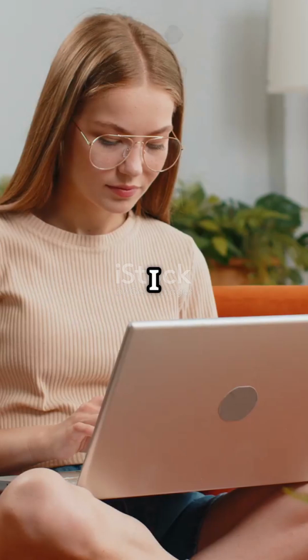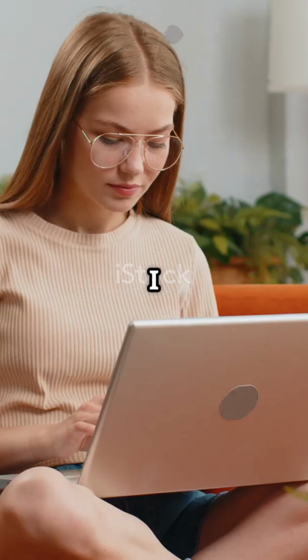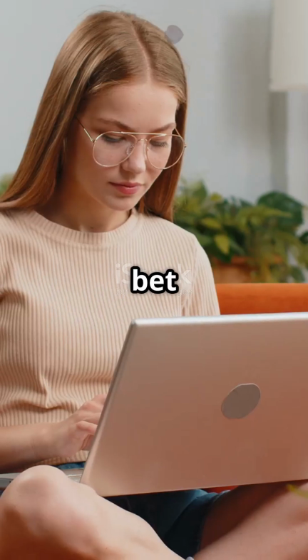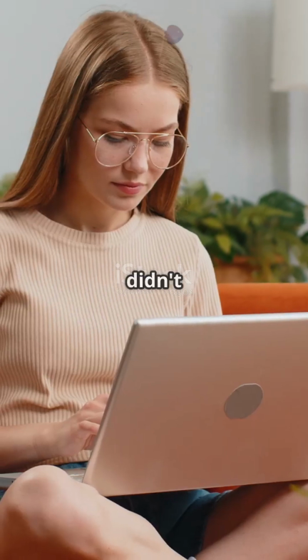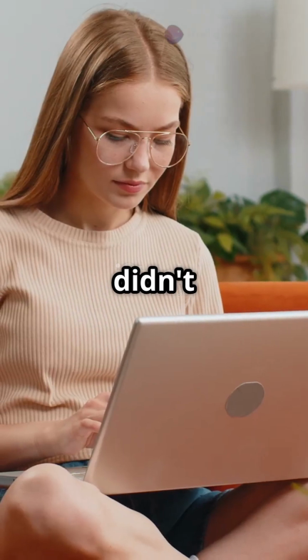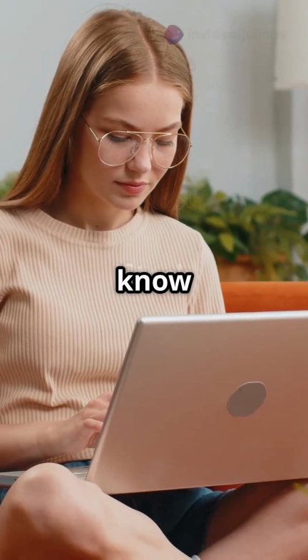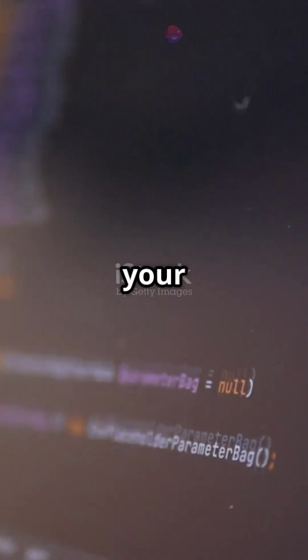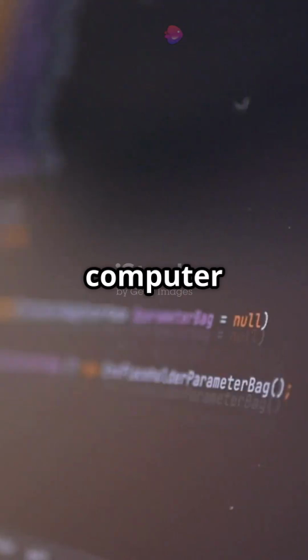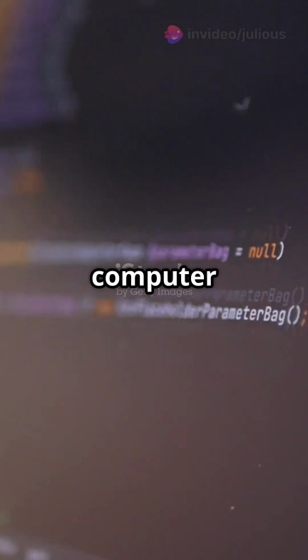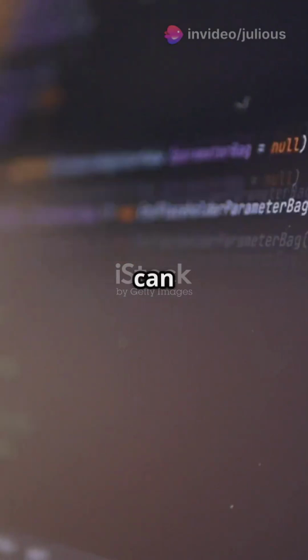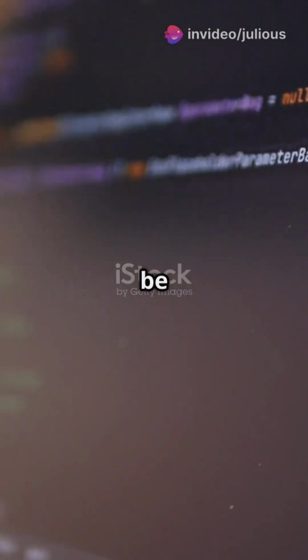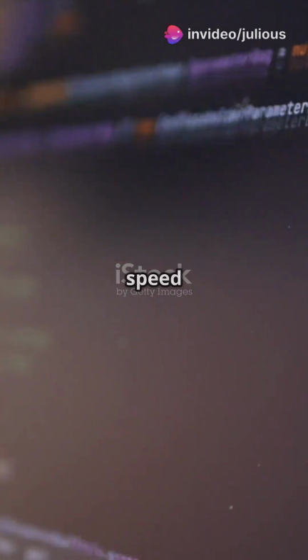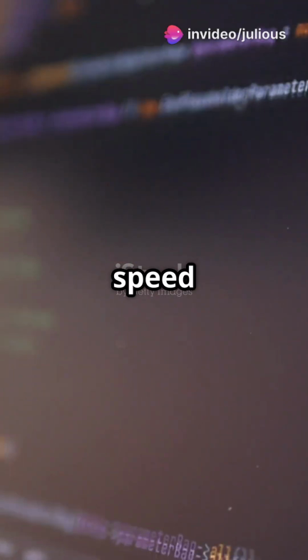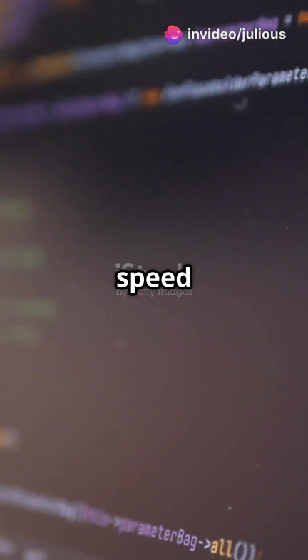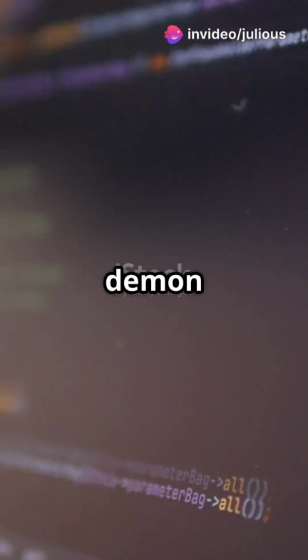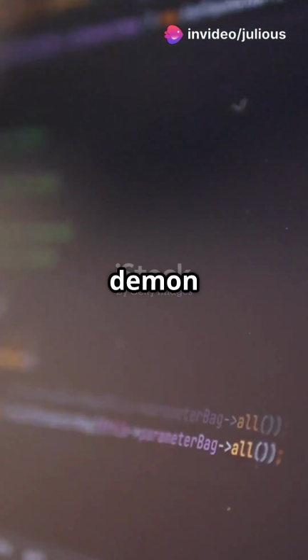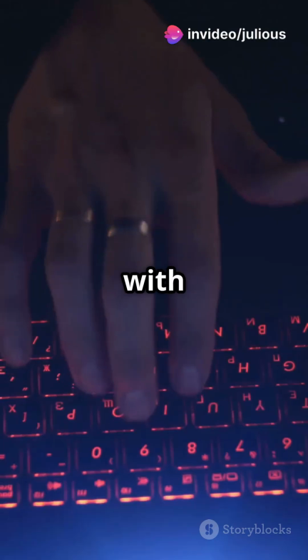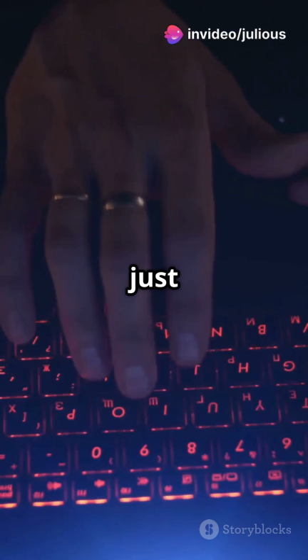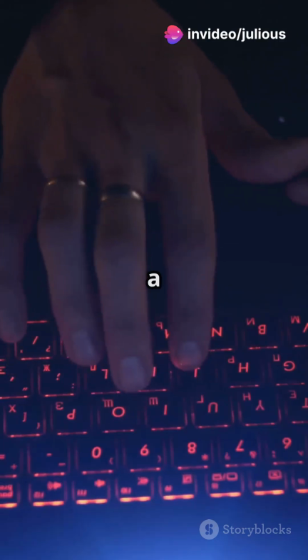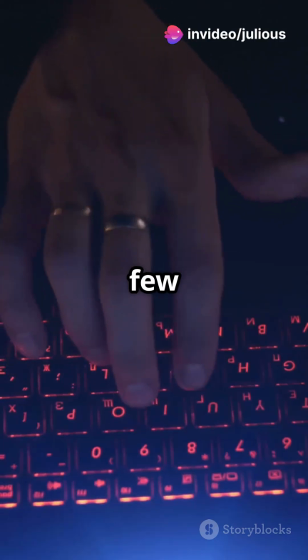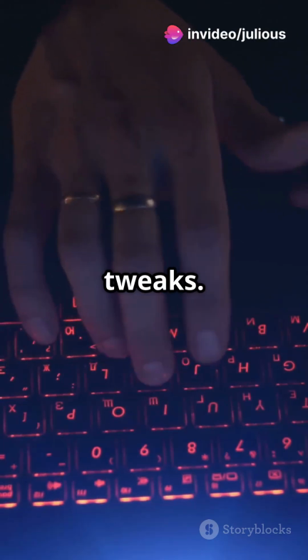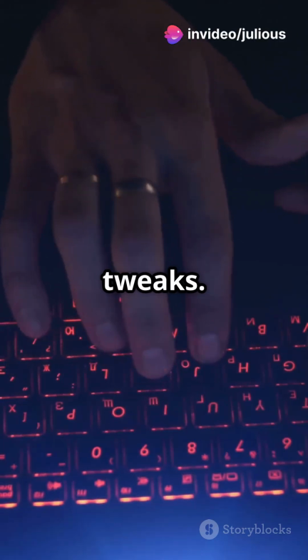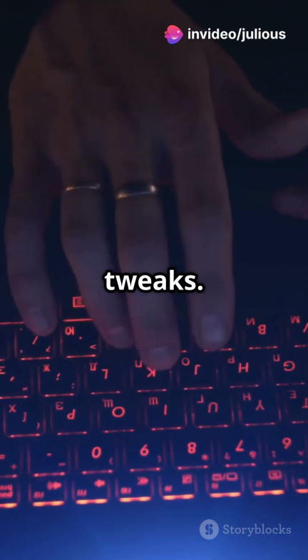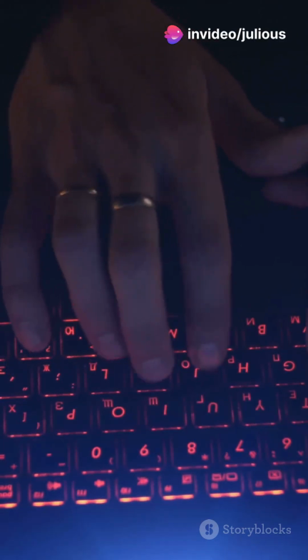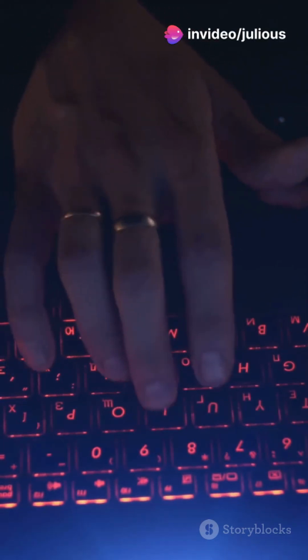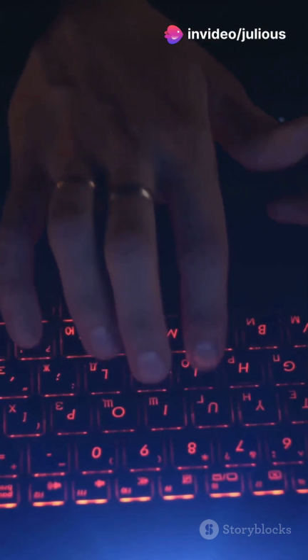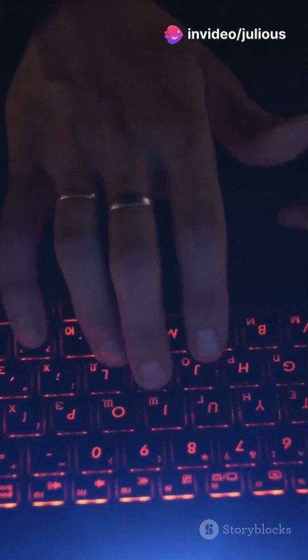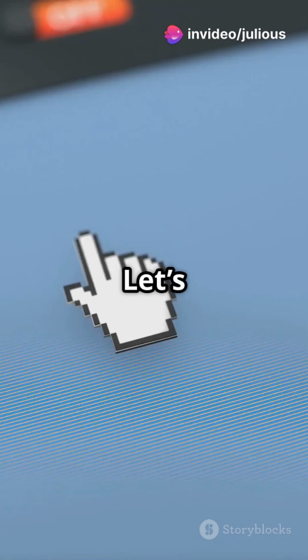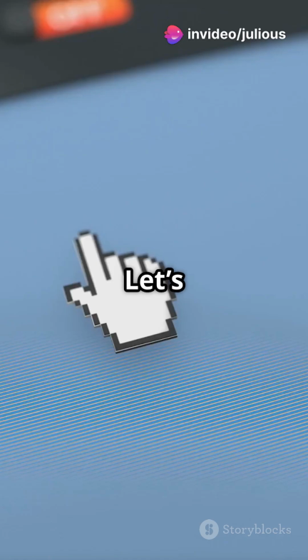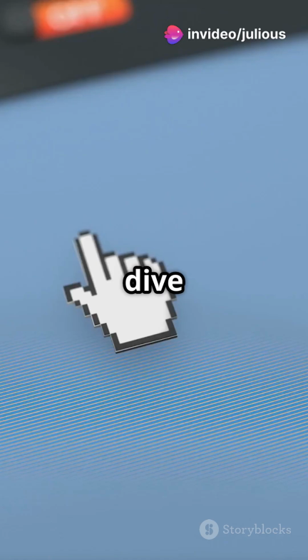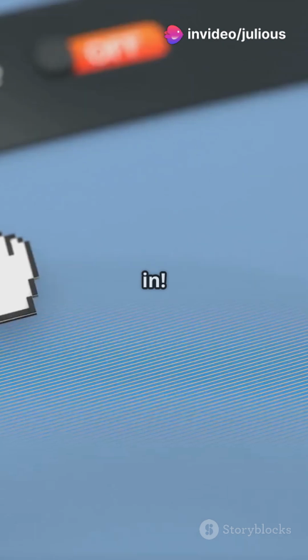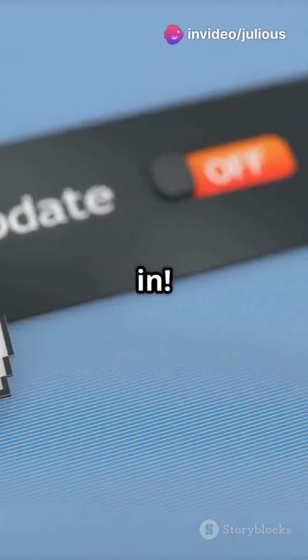I bet you didn't know your computer can be a speed demon with just a few tweaks. Let's dive in.